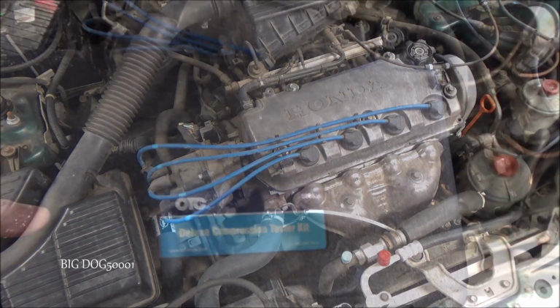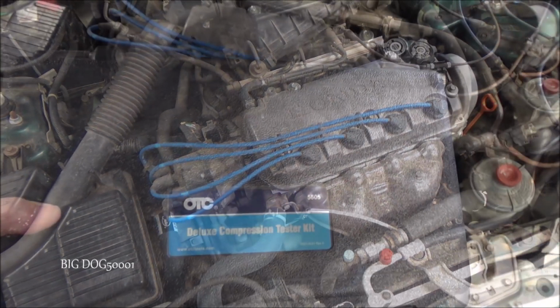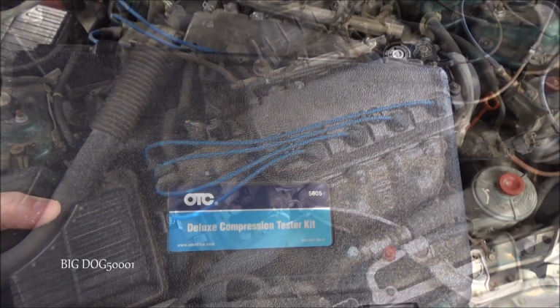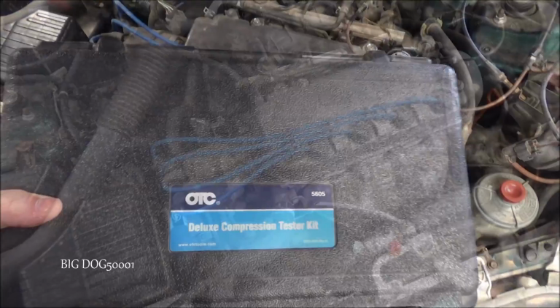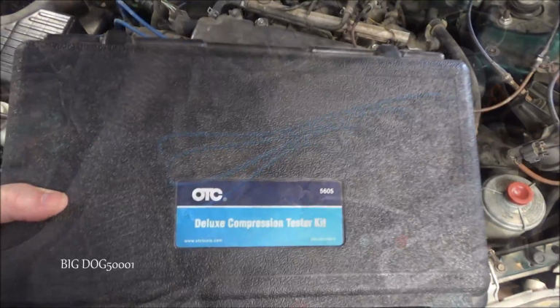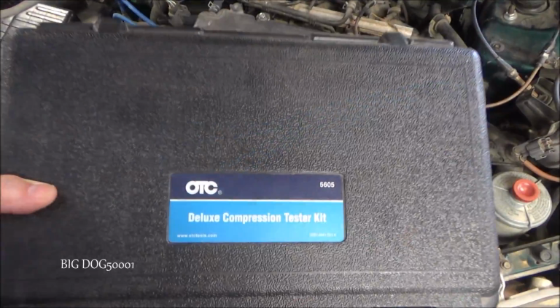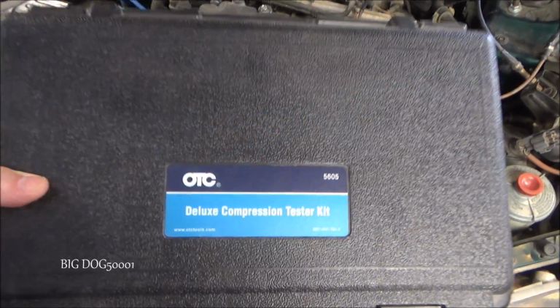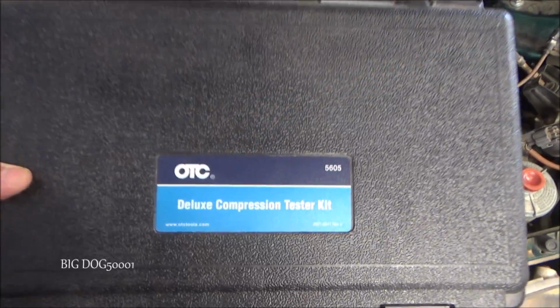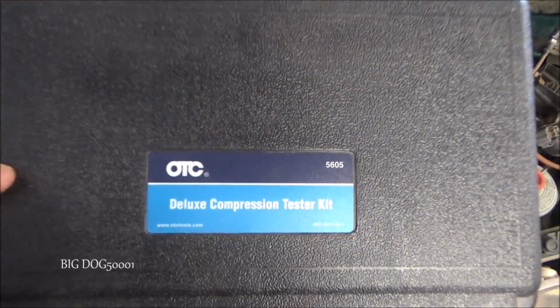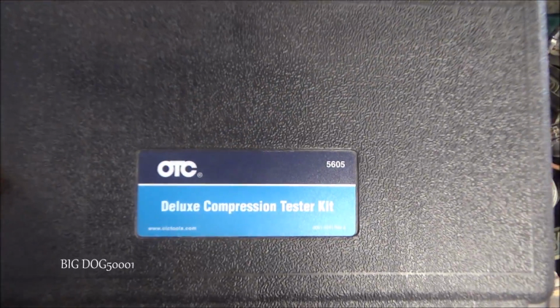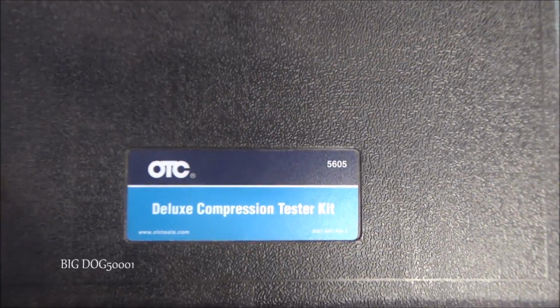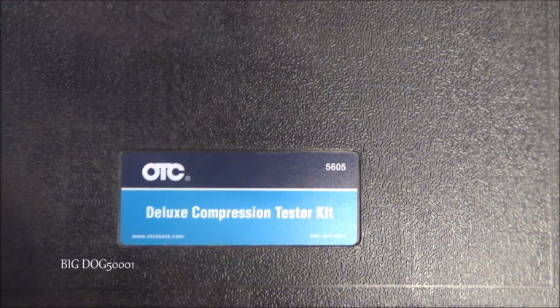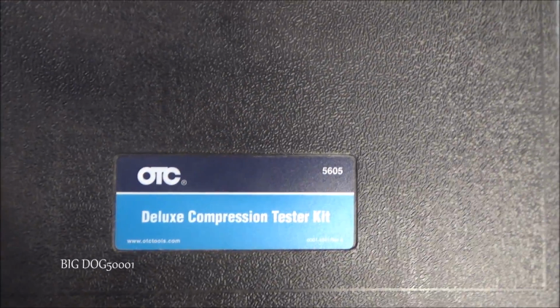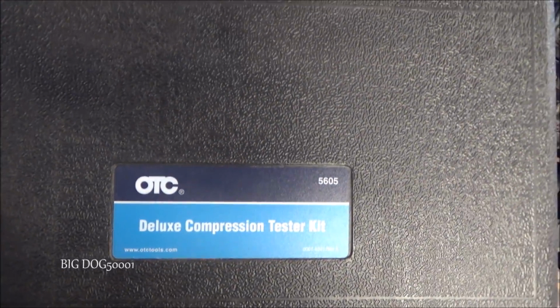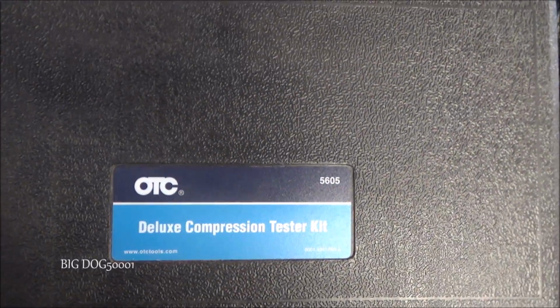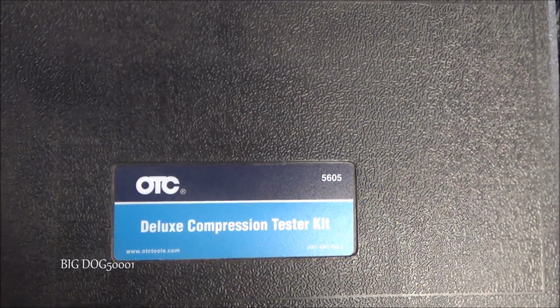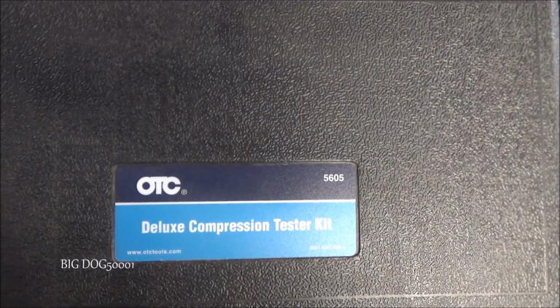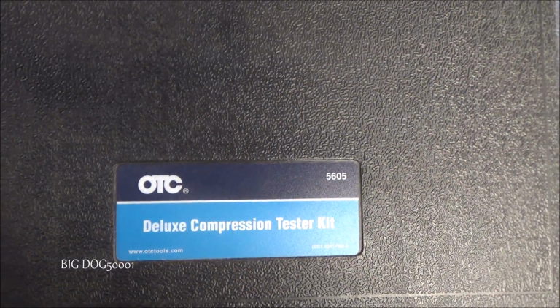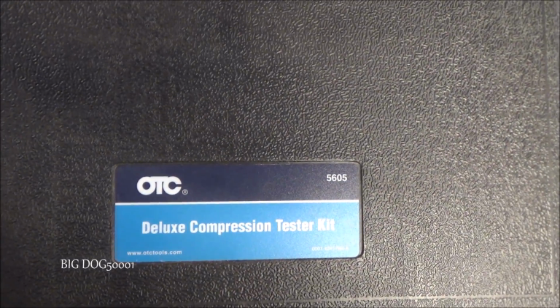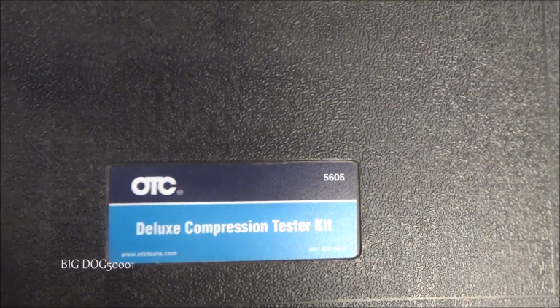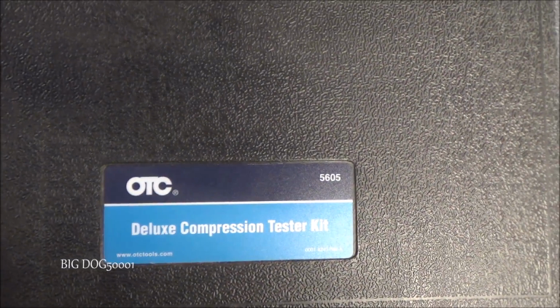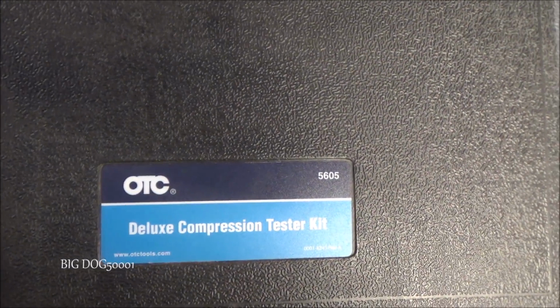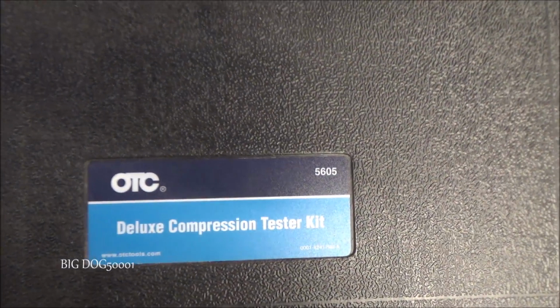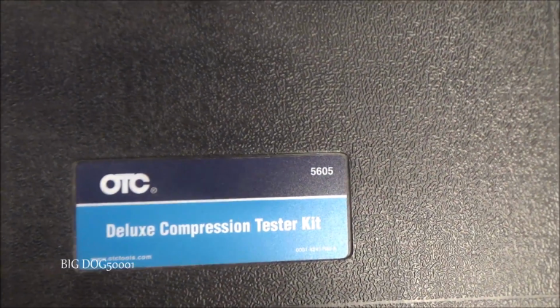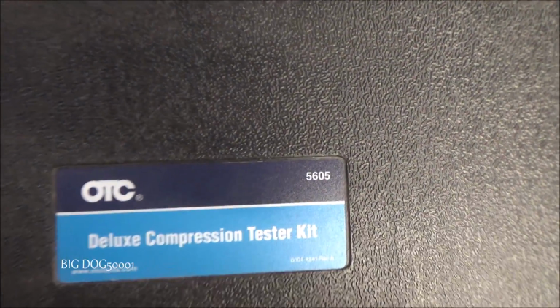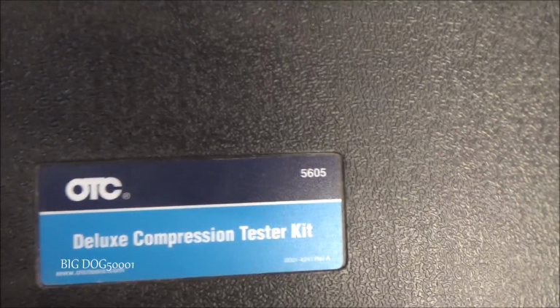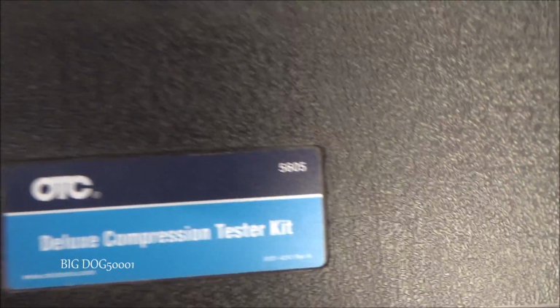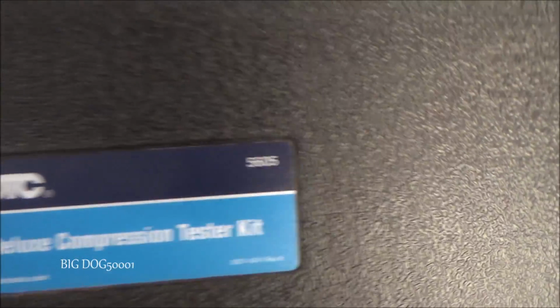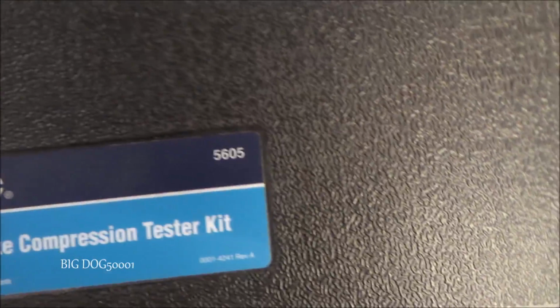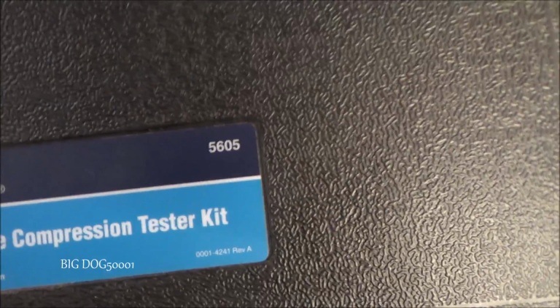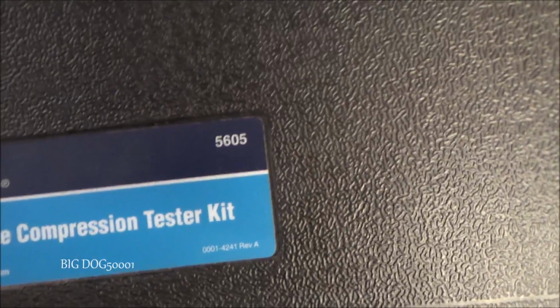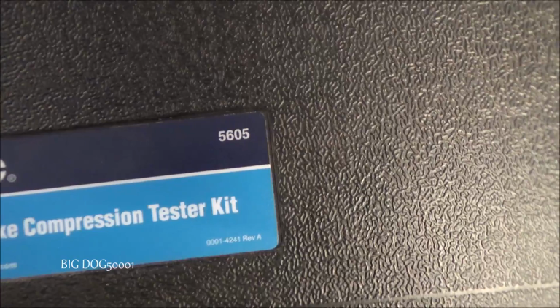To do this test today, I'm going to be using this compression tester from OTC, part number 5605.